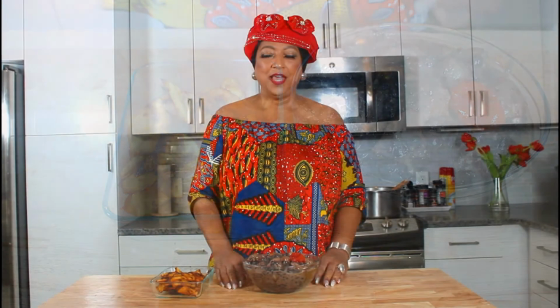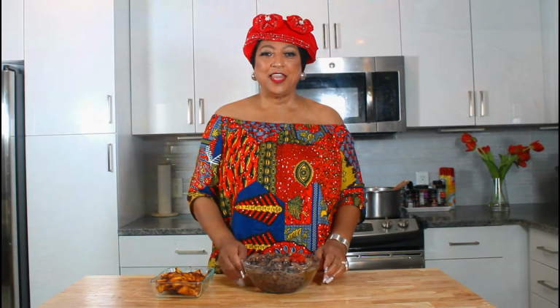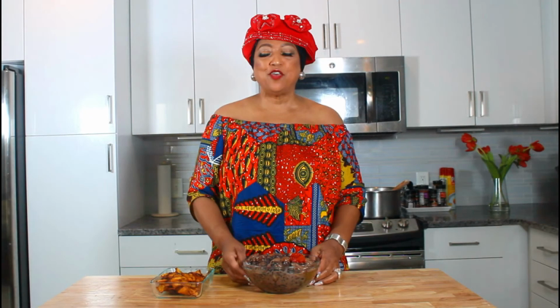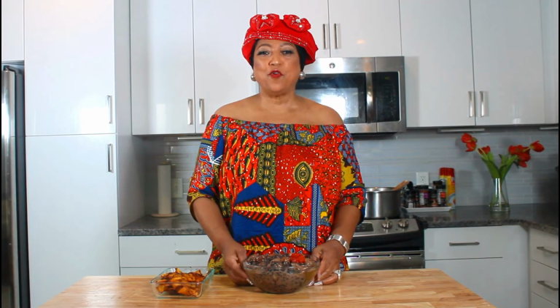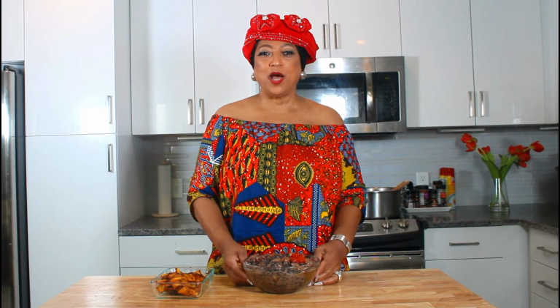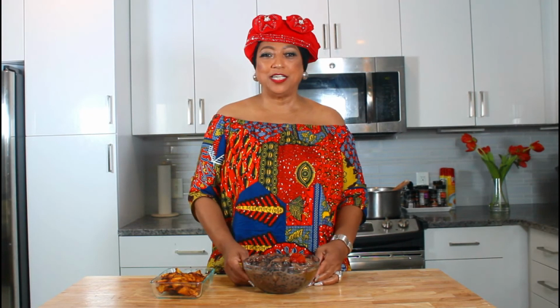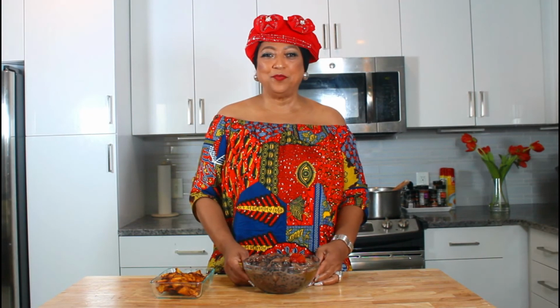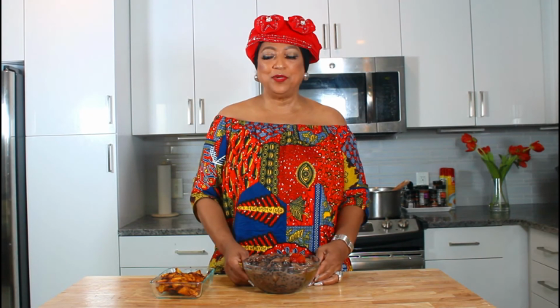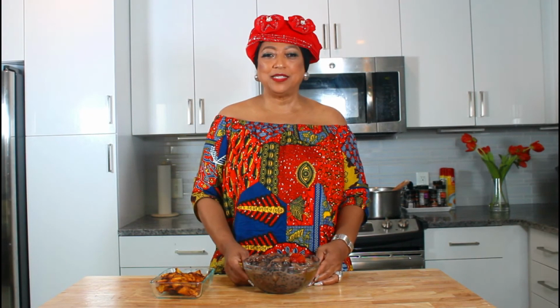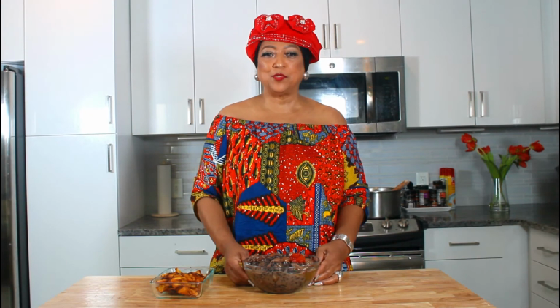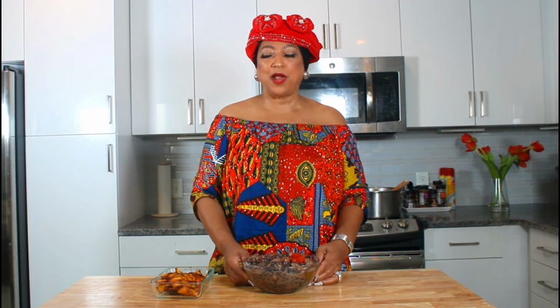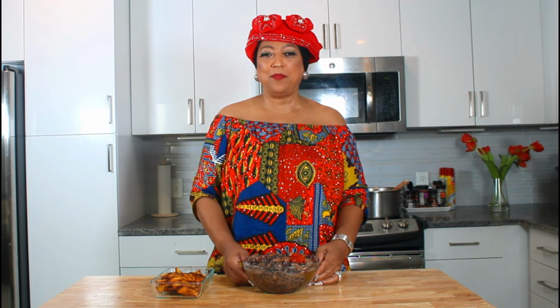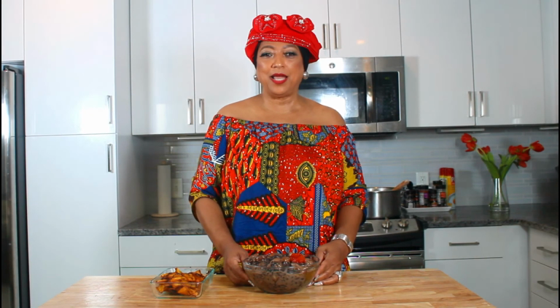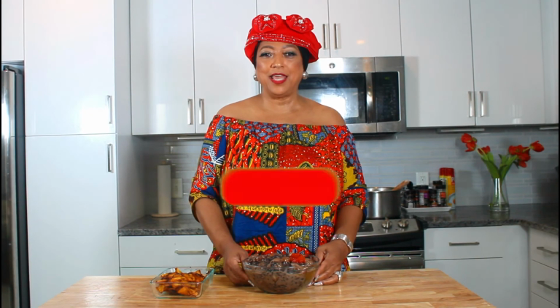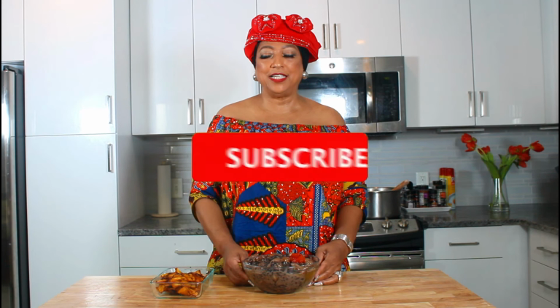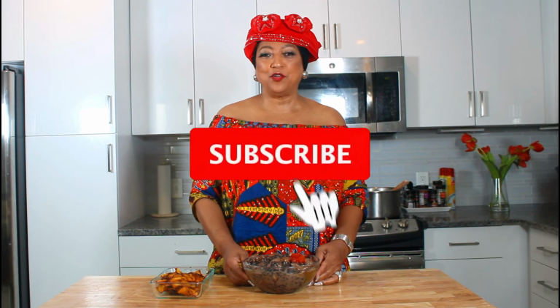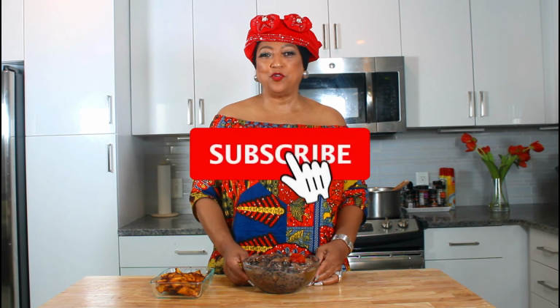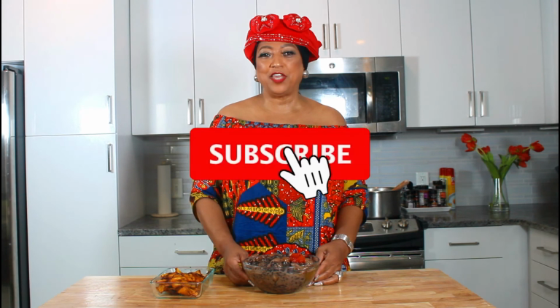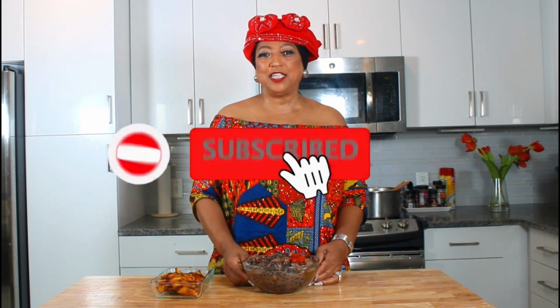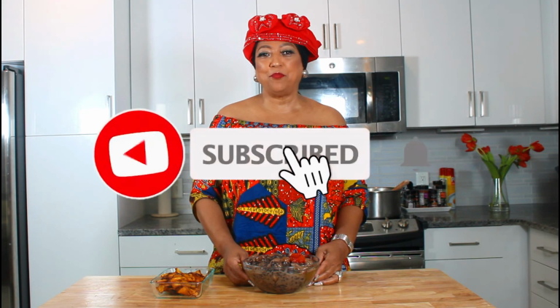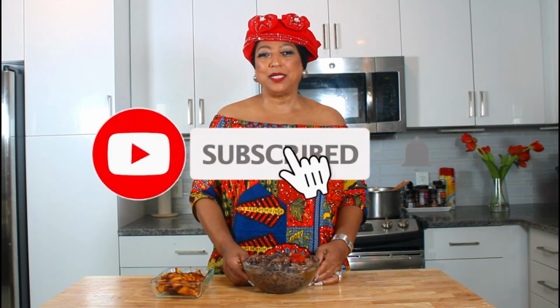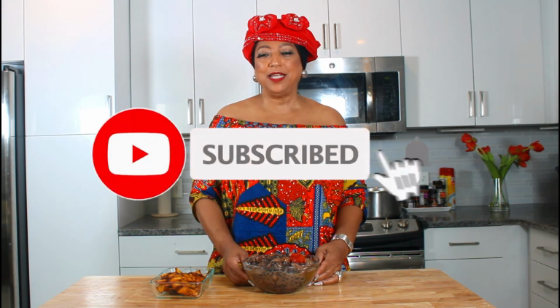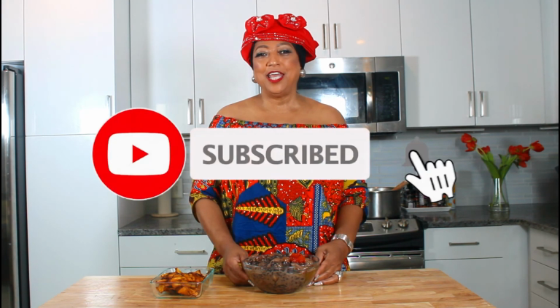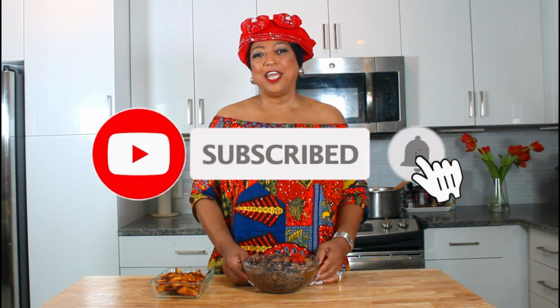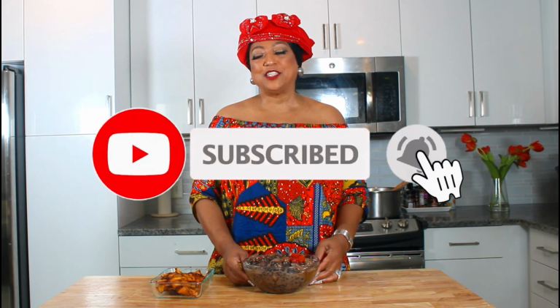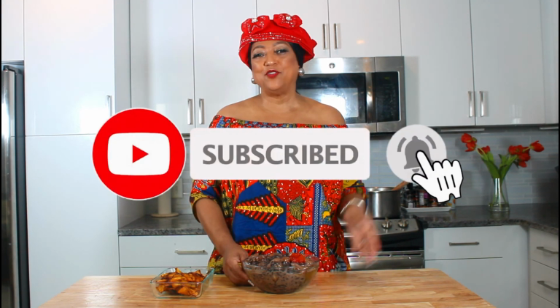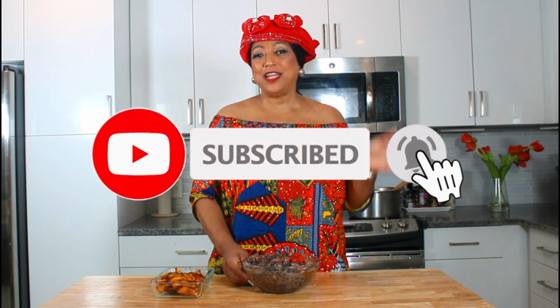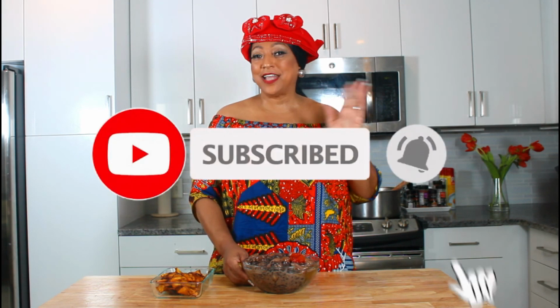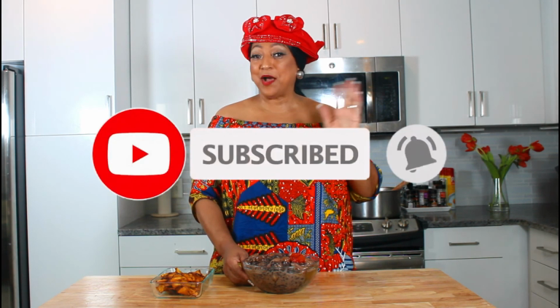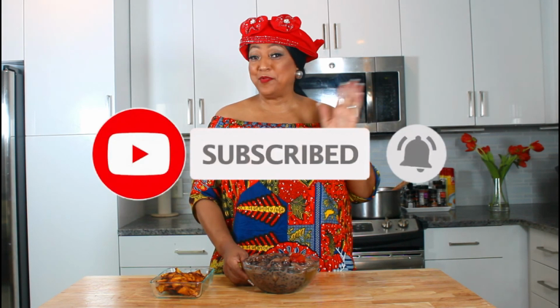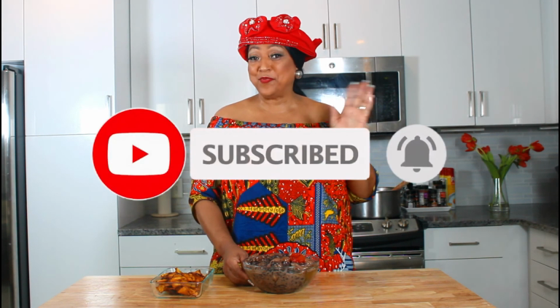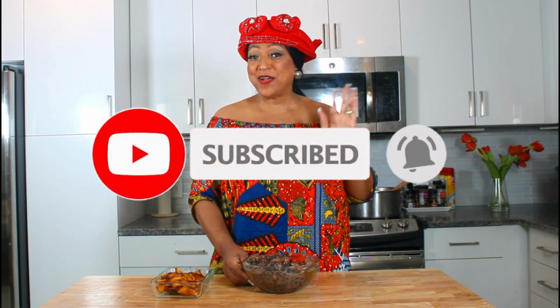Thank you for watching. Please subscribe, like, and hit that notification button, and I'll see you next time. Bye bye.